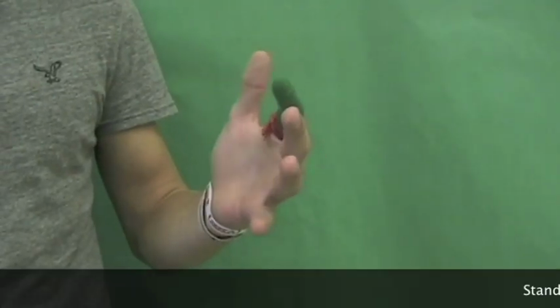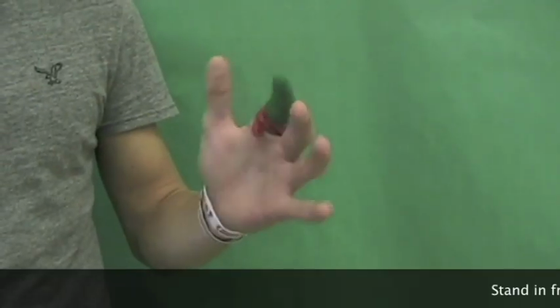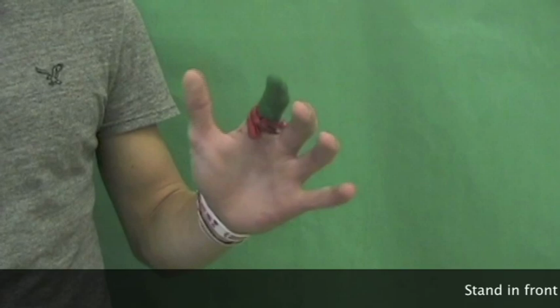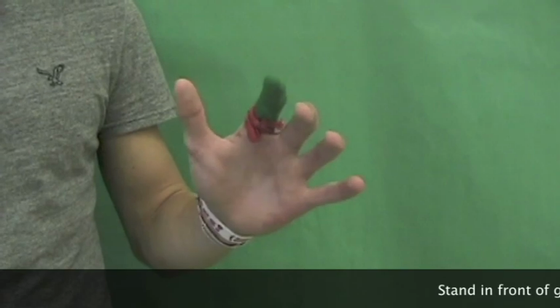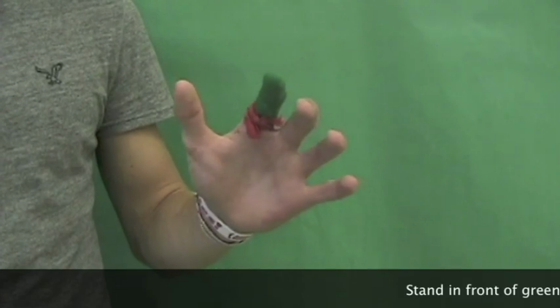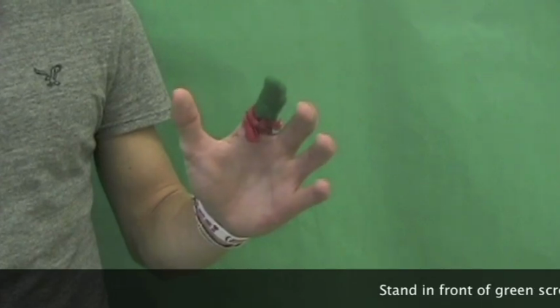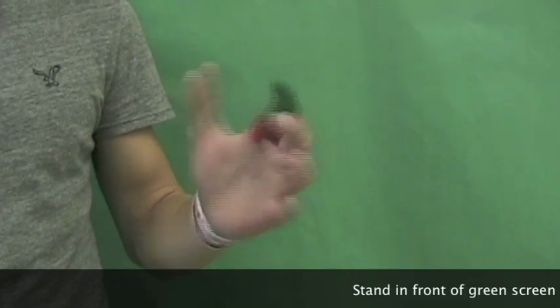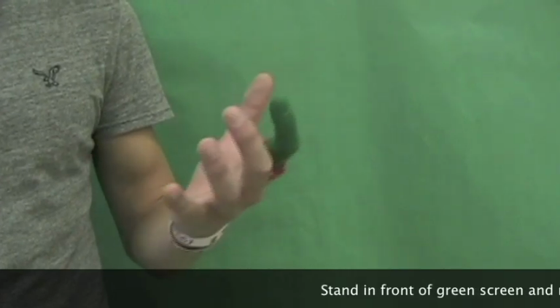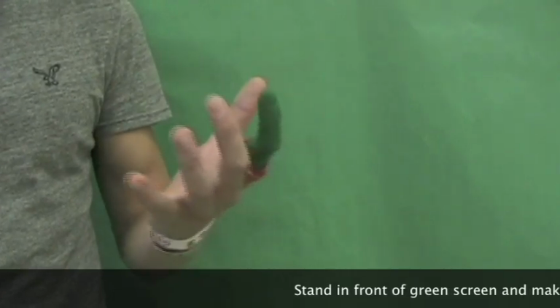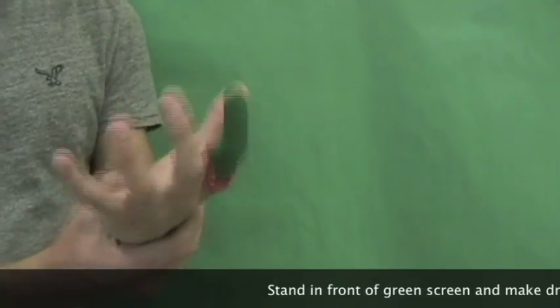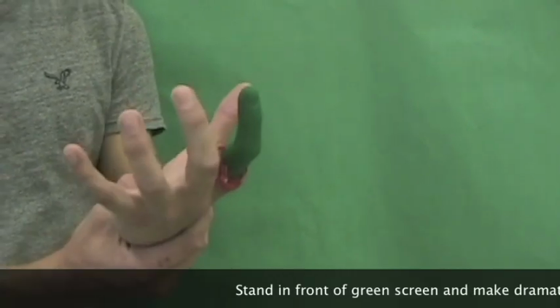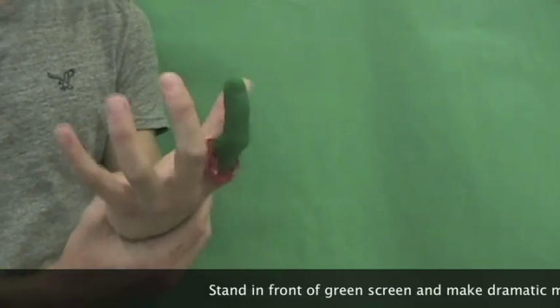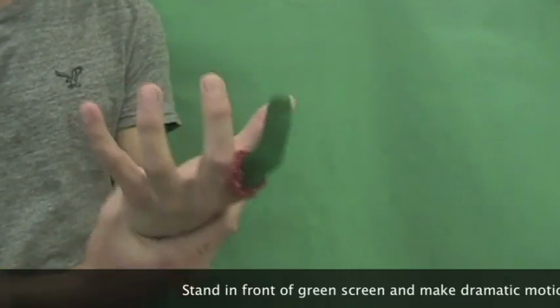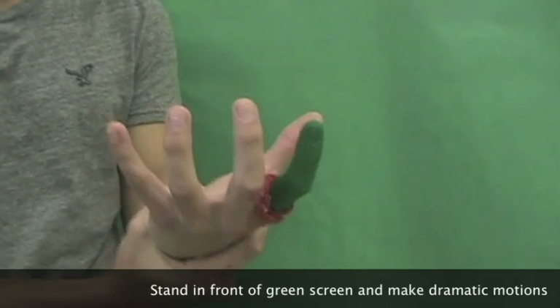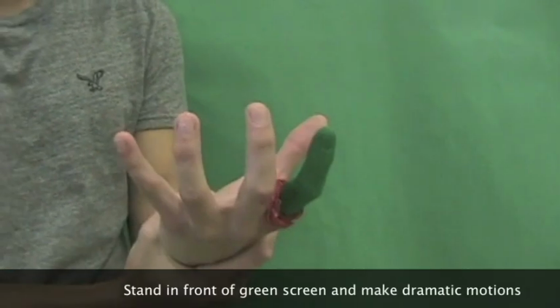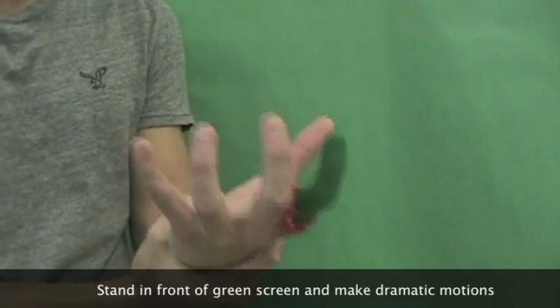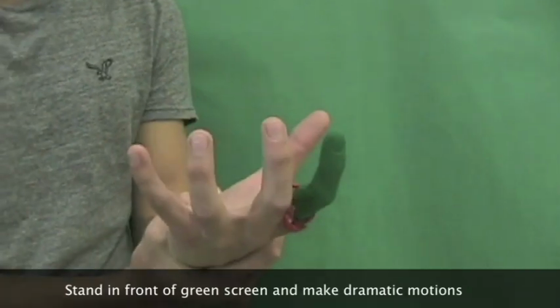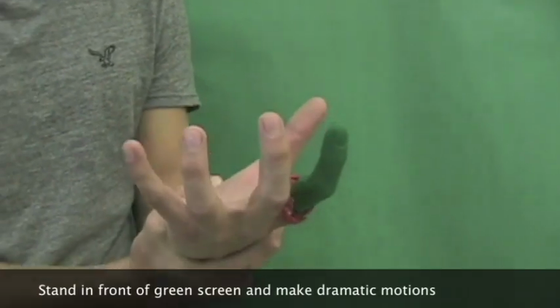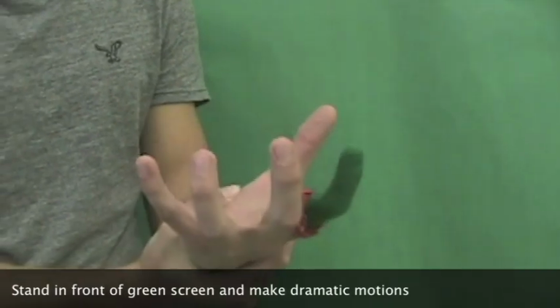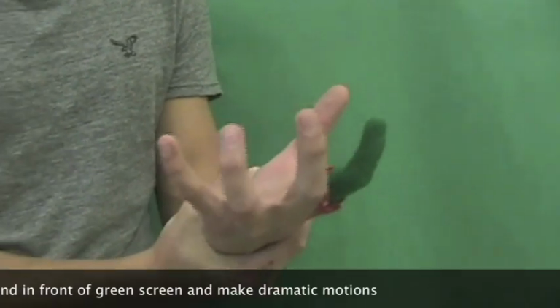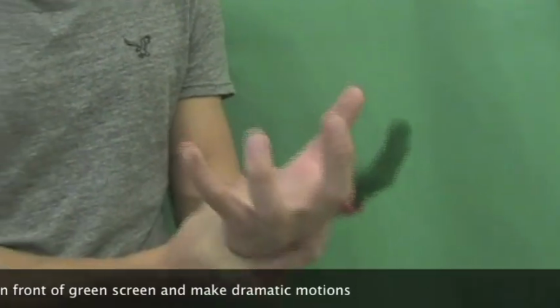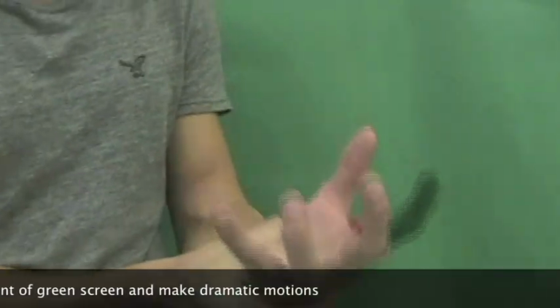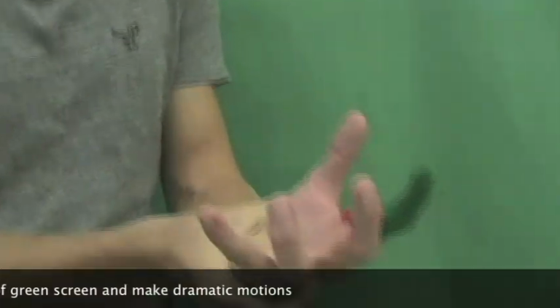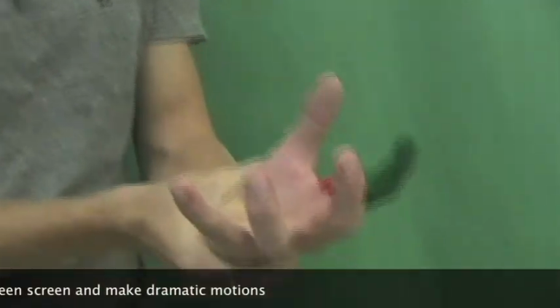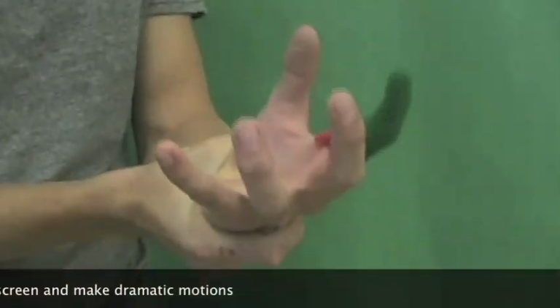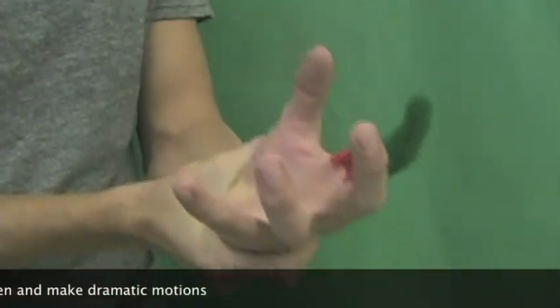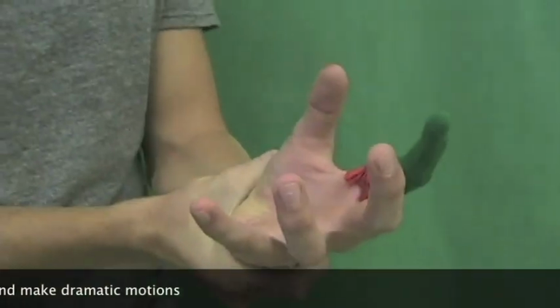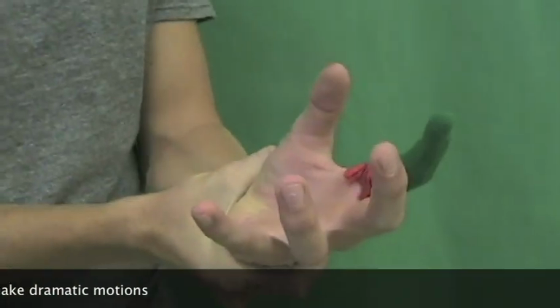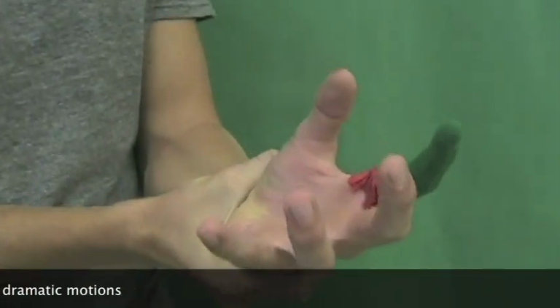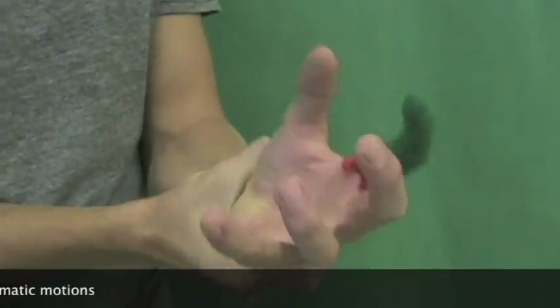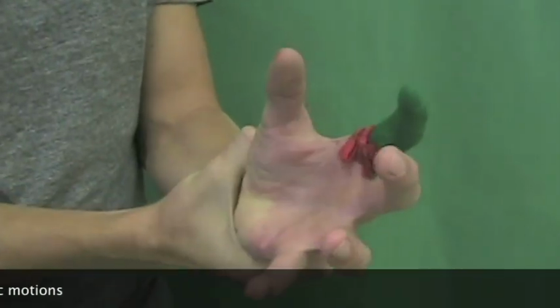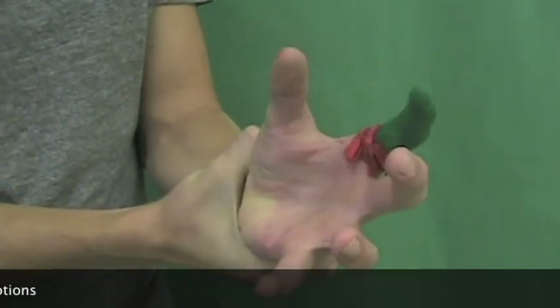The next and final step would be to stand in front of the green screen and make dramatic movements like your finger has just been cut off.